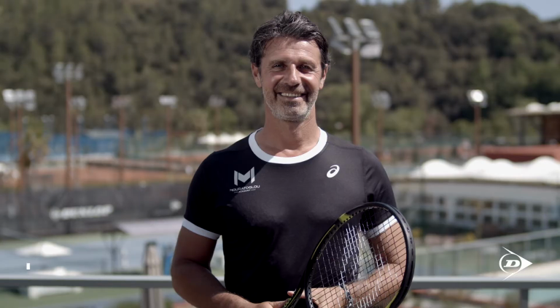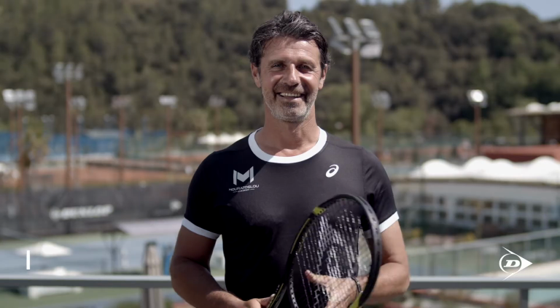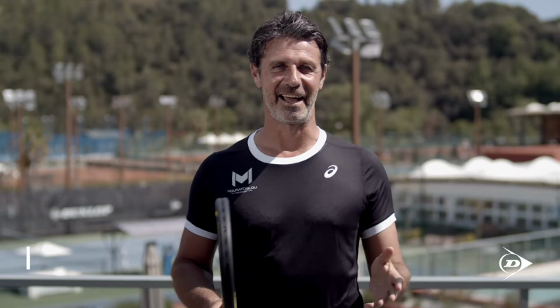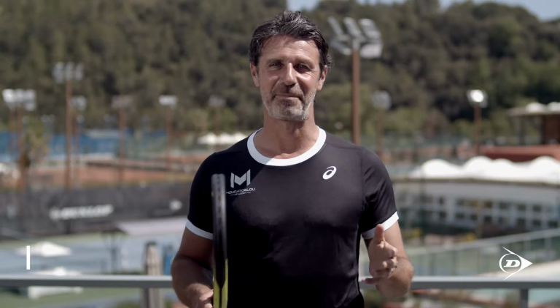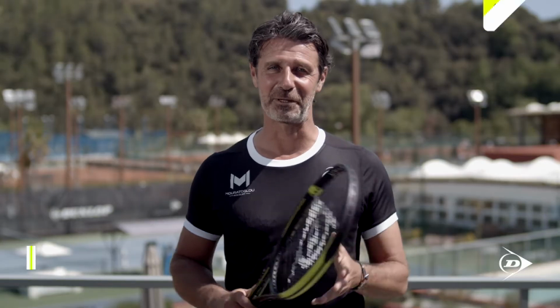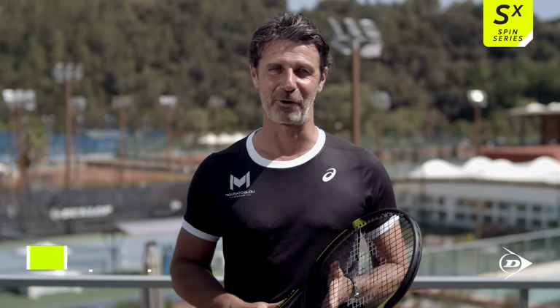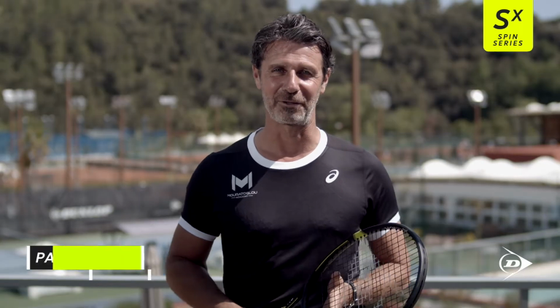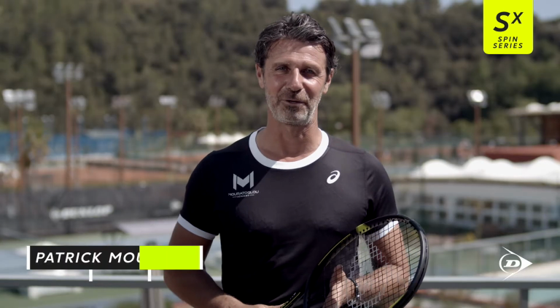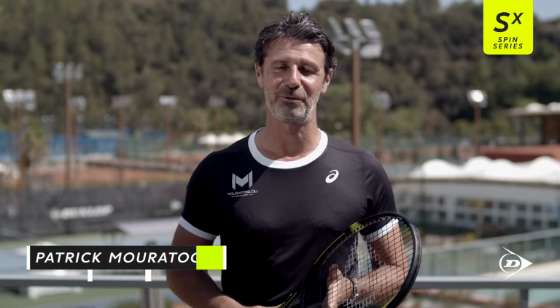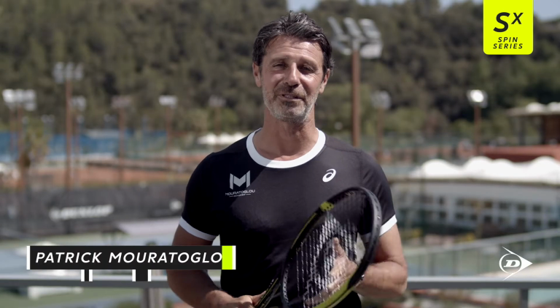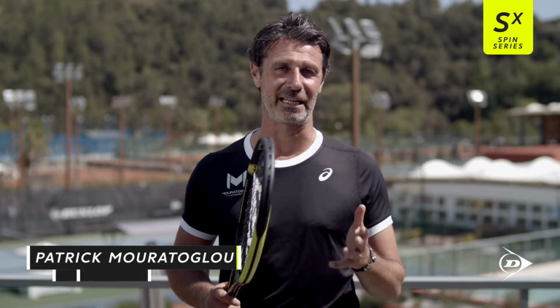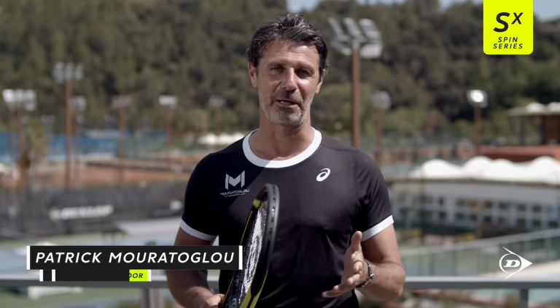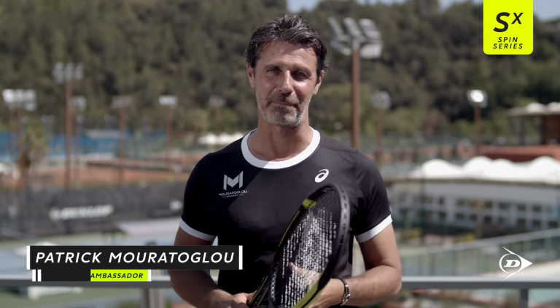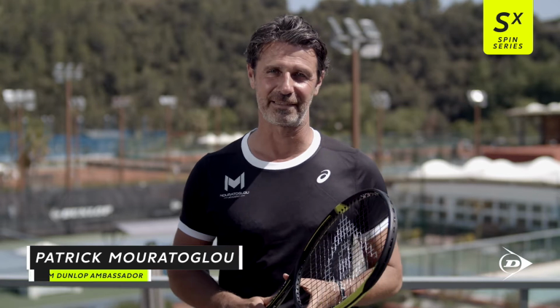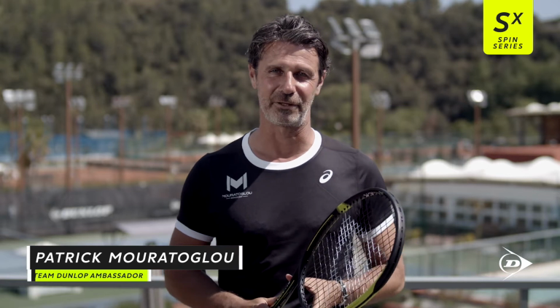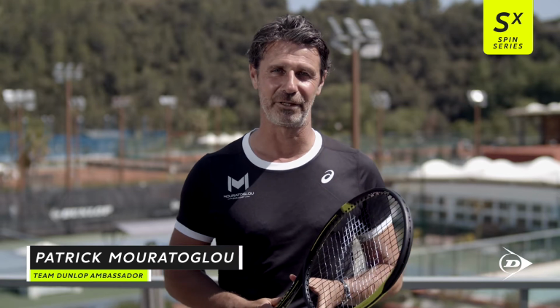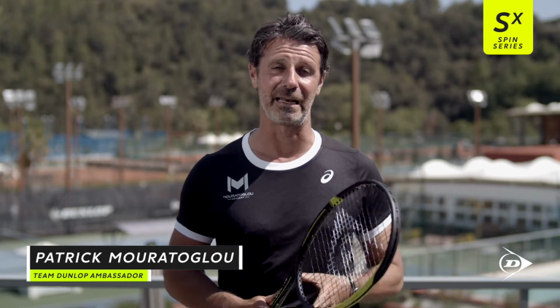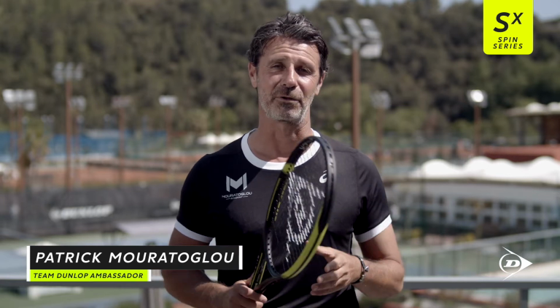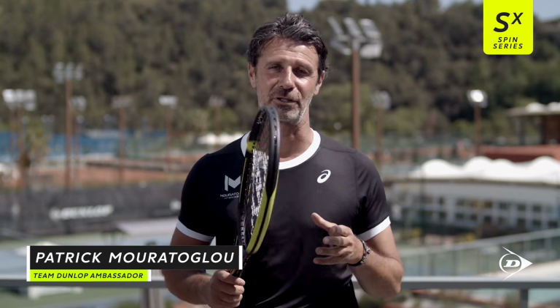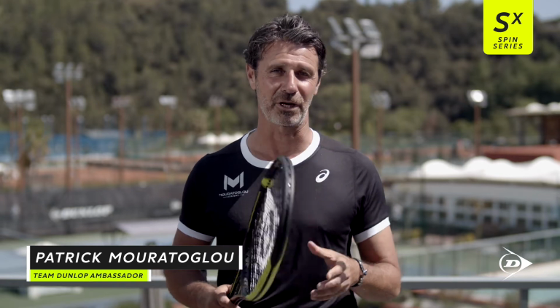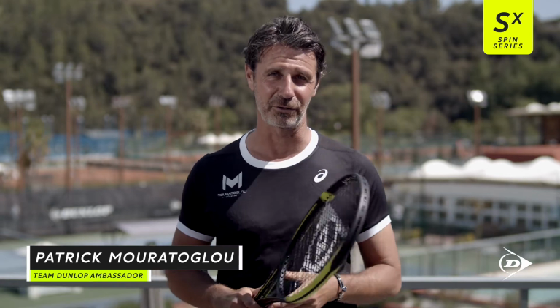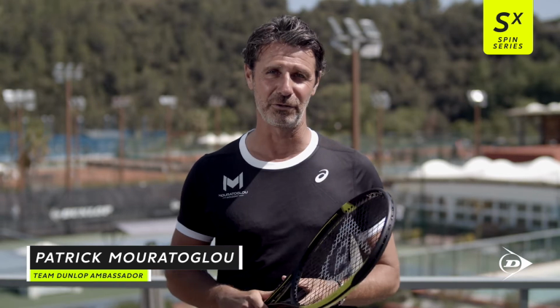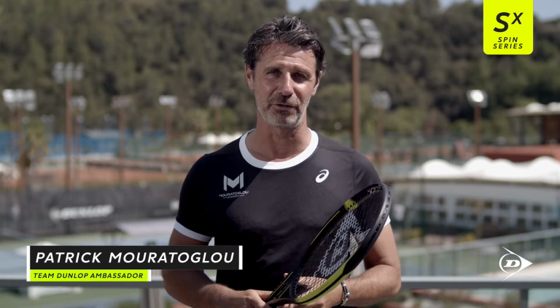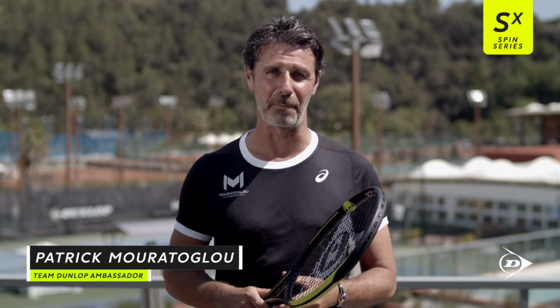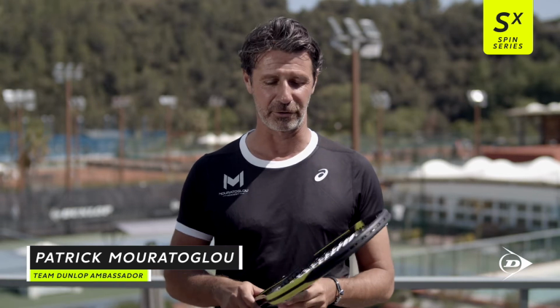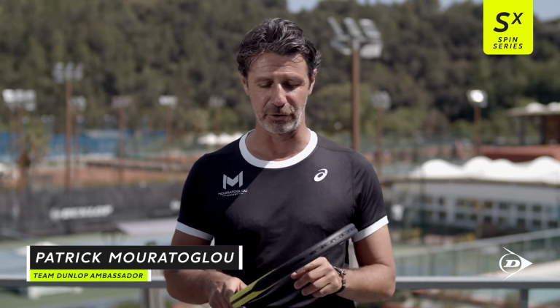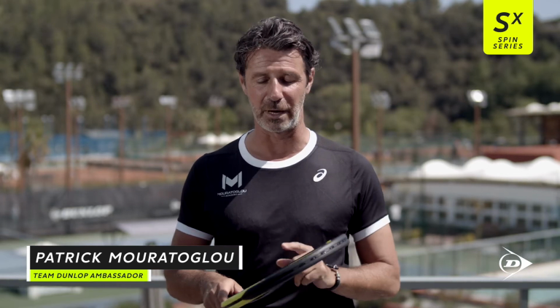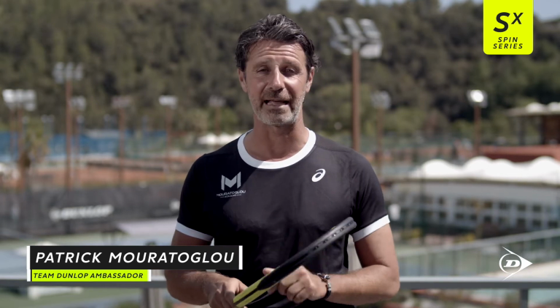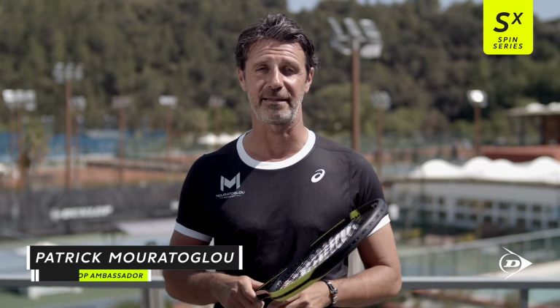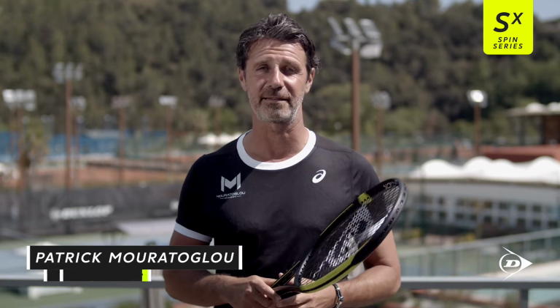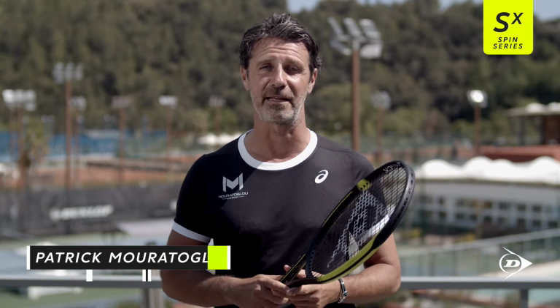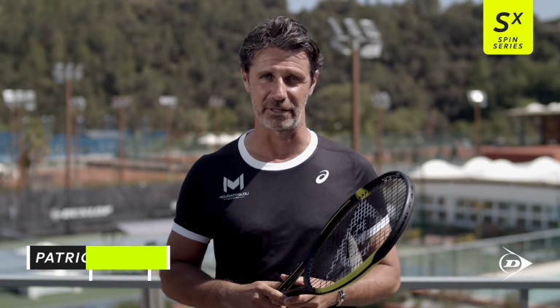Hi, I'm Patrick Oratoglou, Dunlop Ambassador, and I'm going to talk to you about the new SX series.